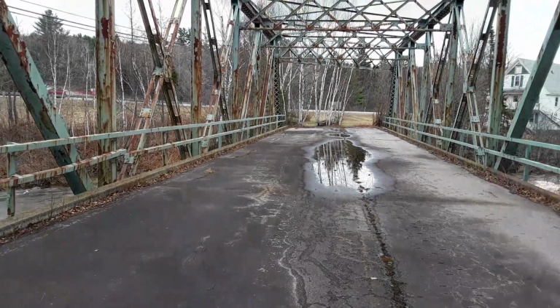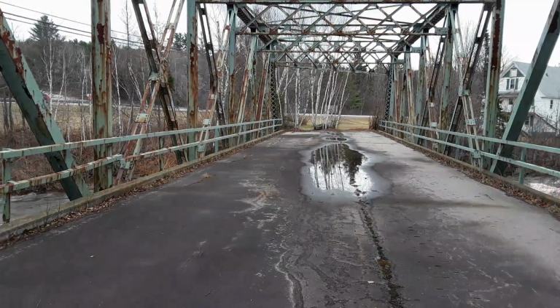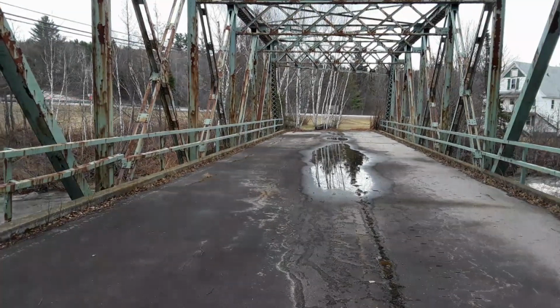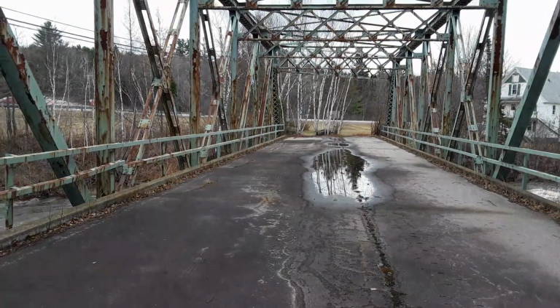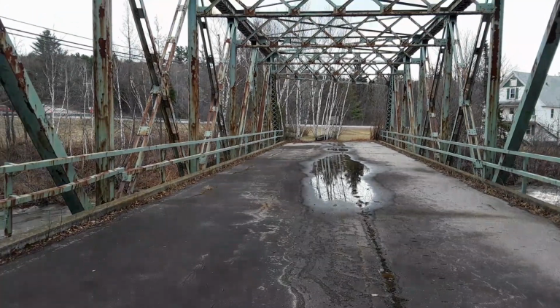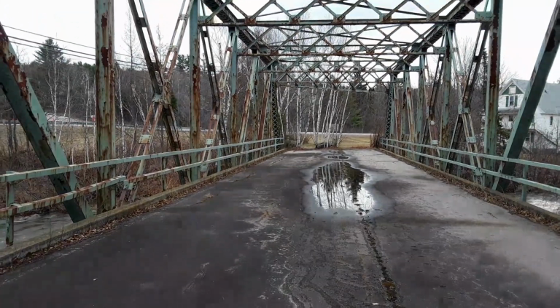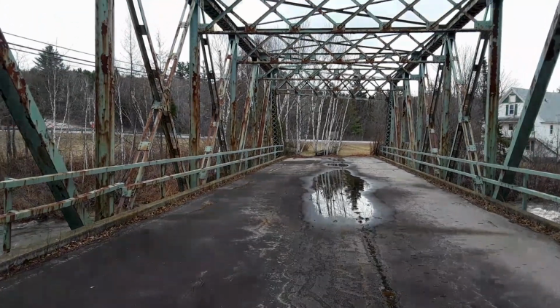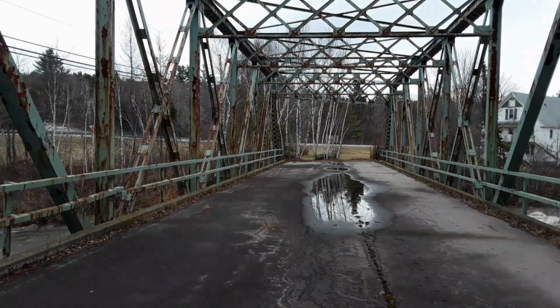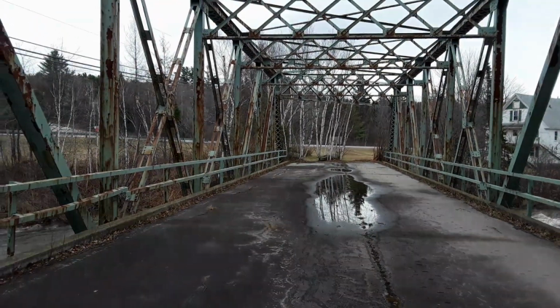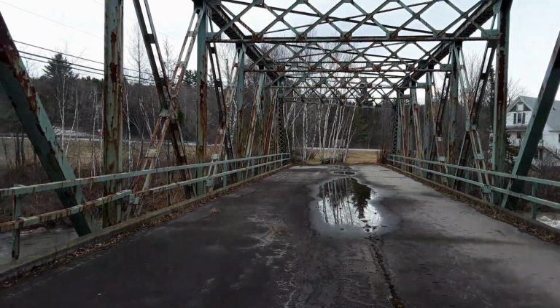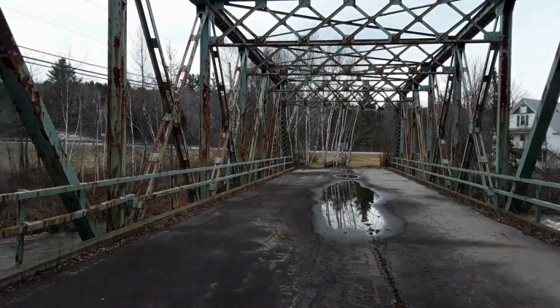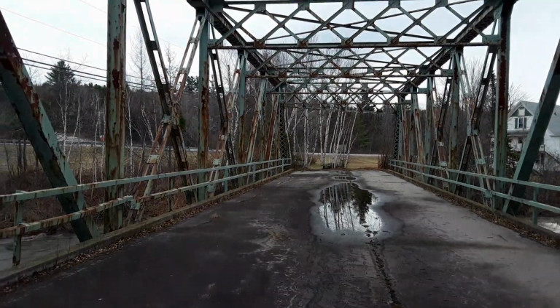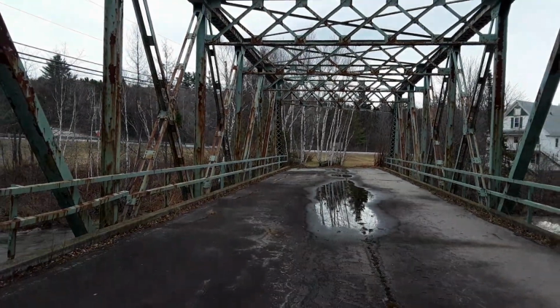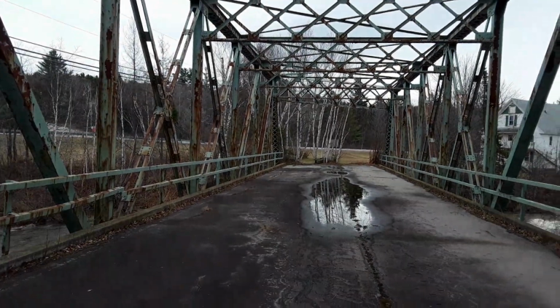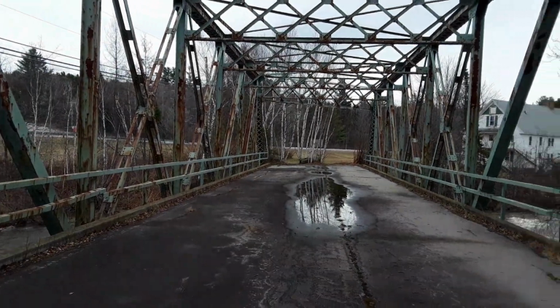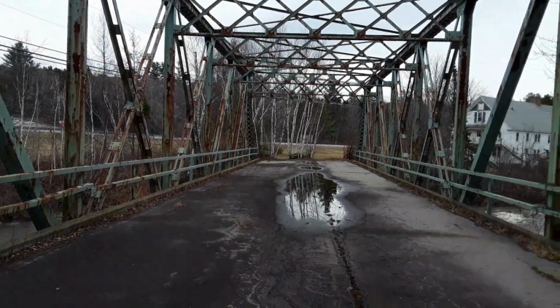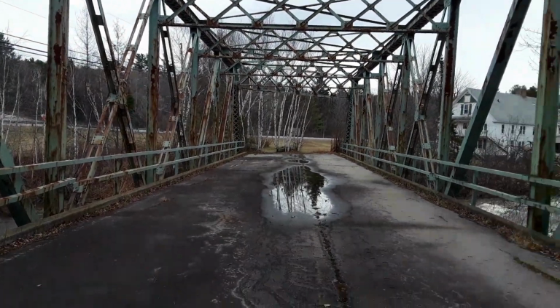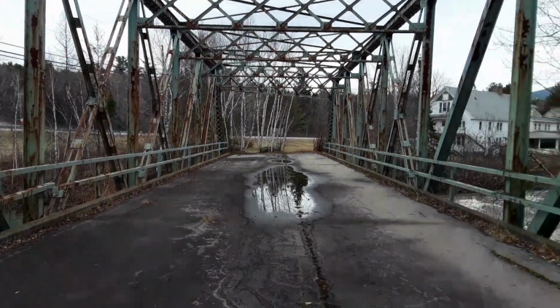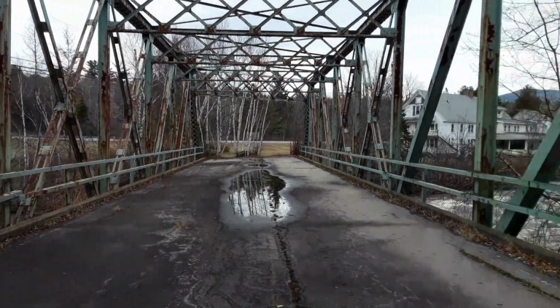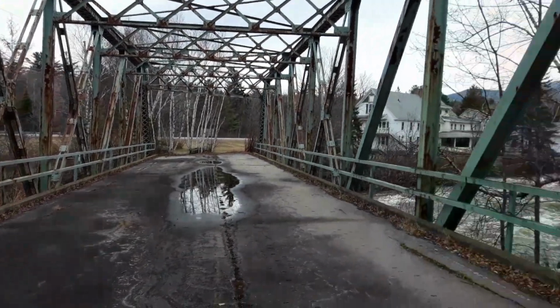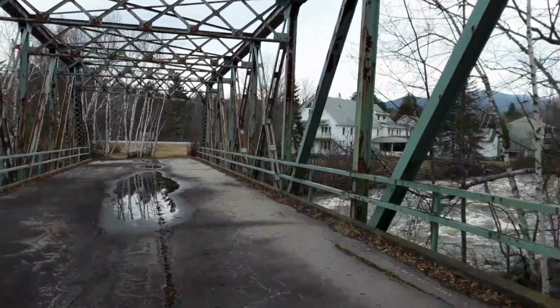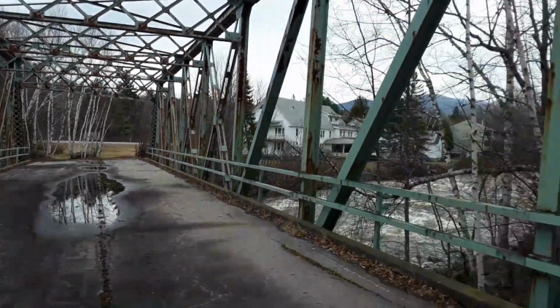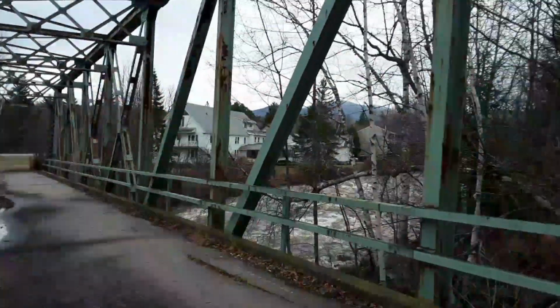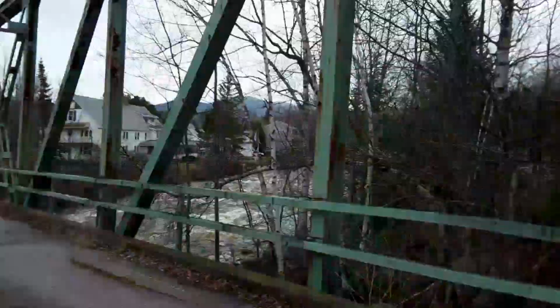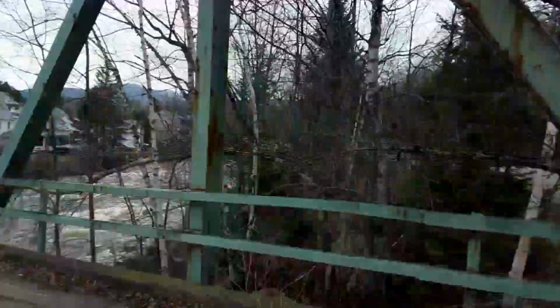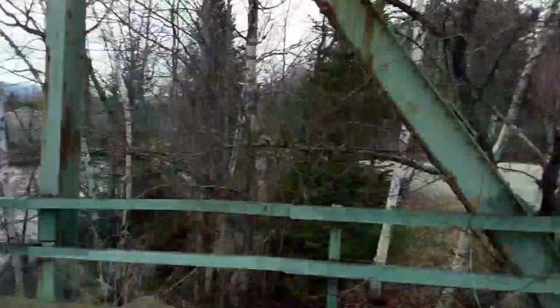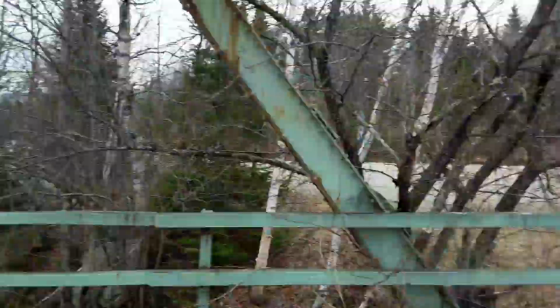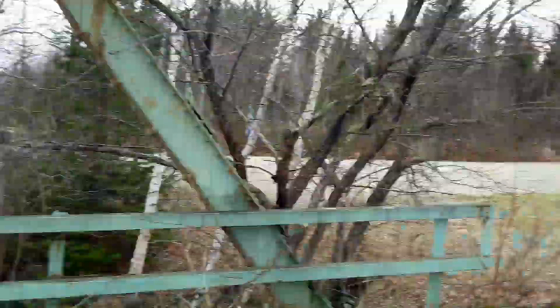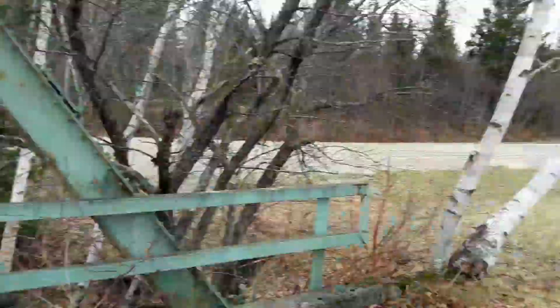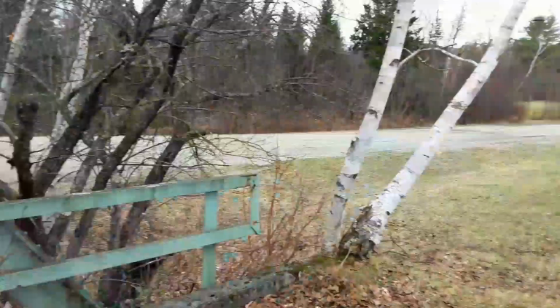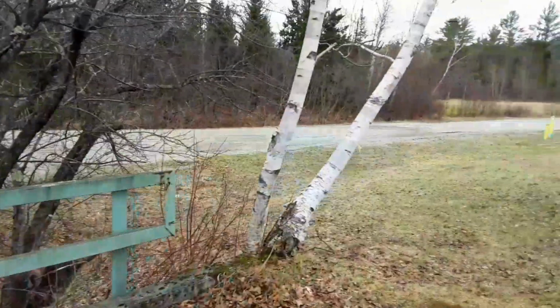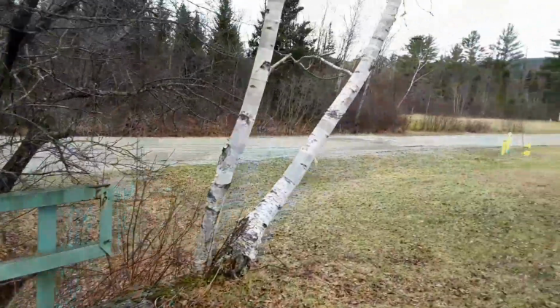People still walk across it in the winter, and it's used by snowmobiles.